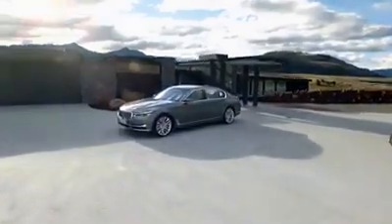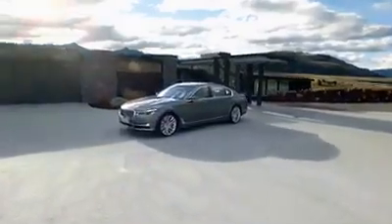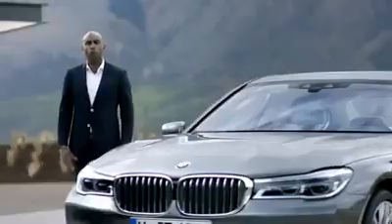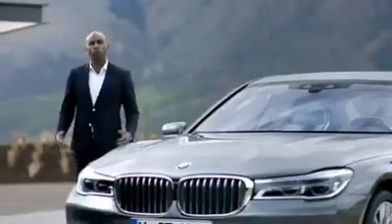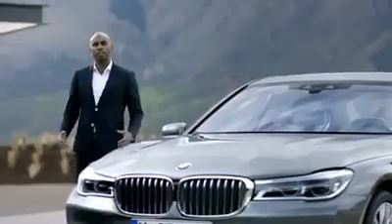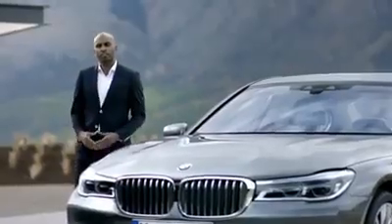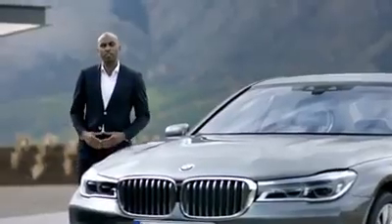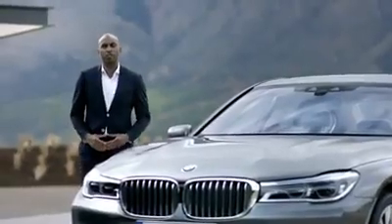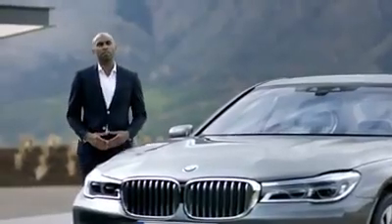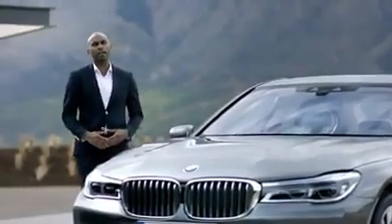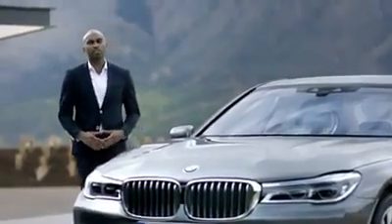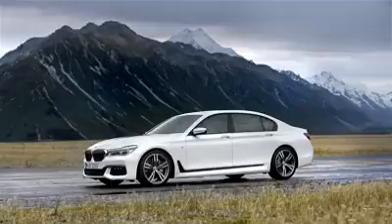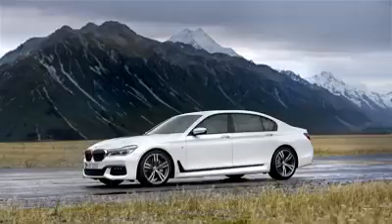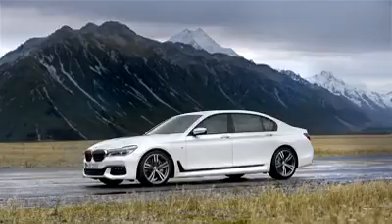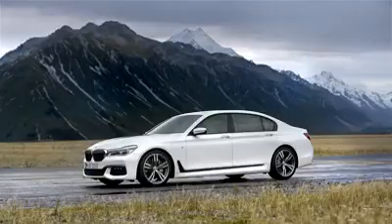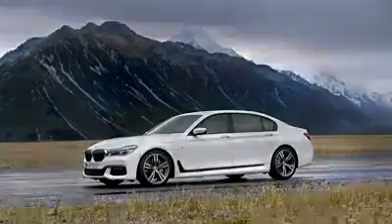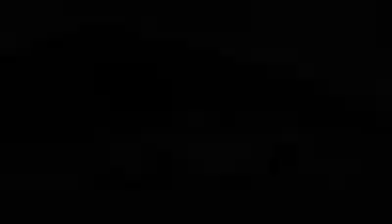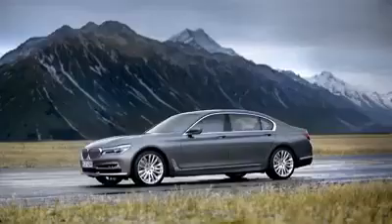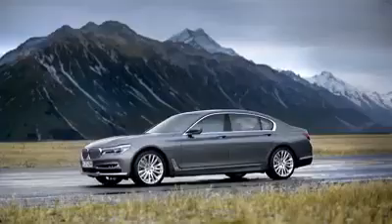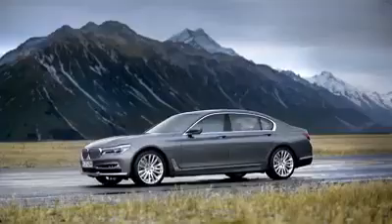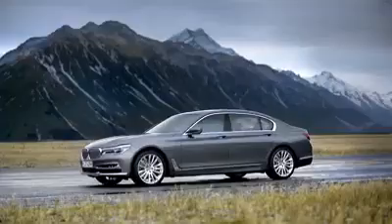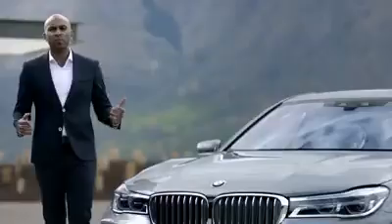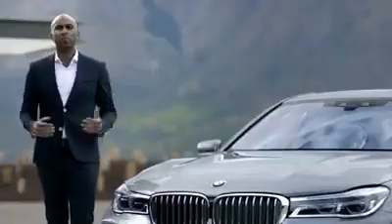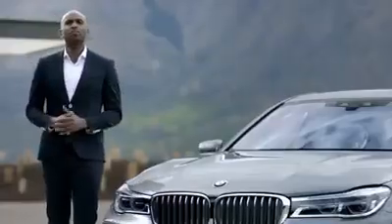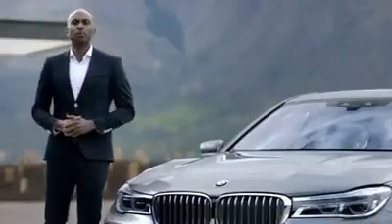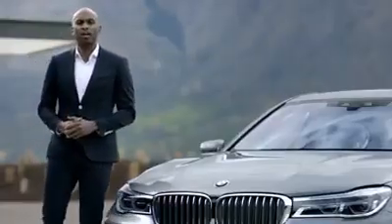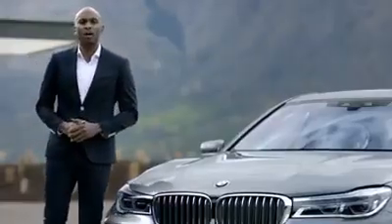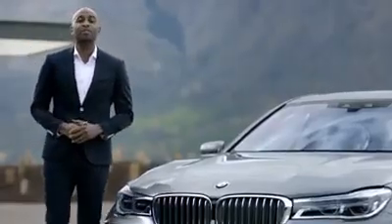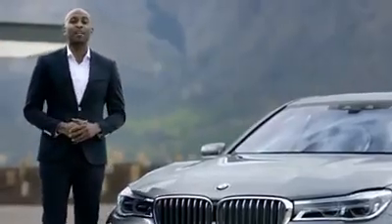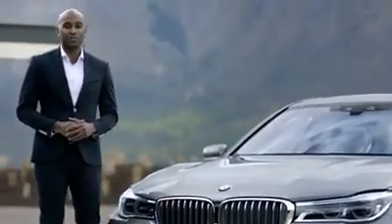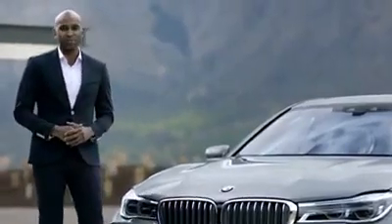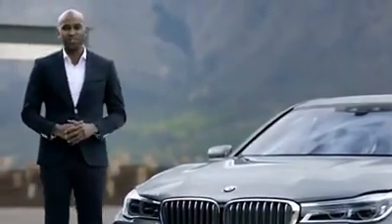For more information, especially about the M Sport and Design Pure Excellence packages, please visit bmw.com/7series.